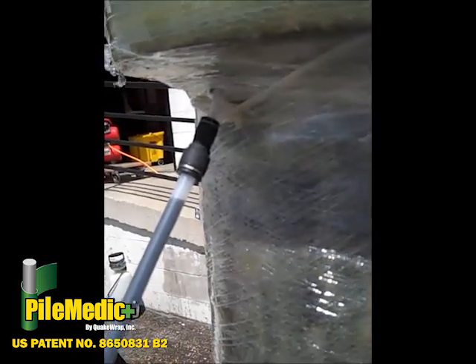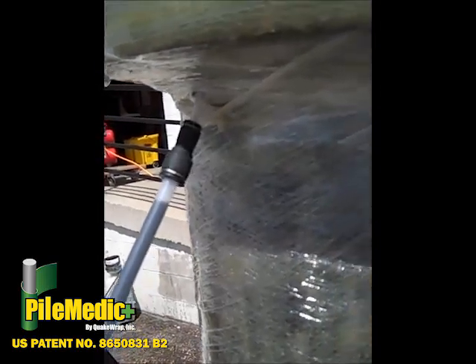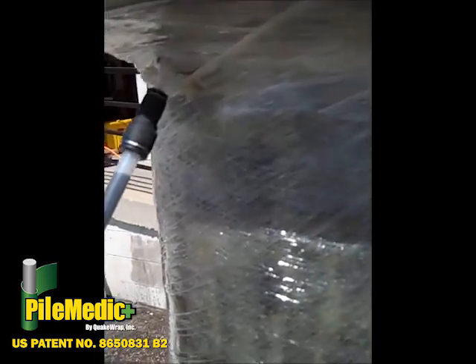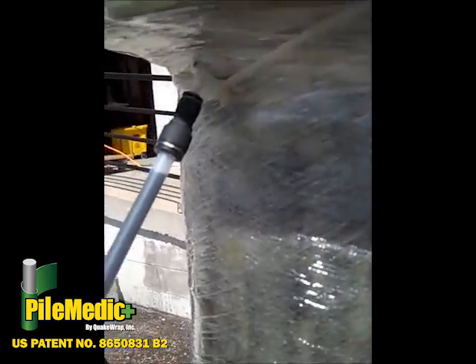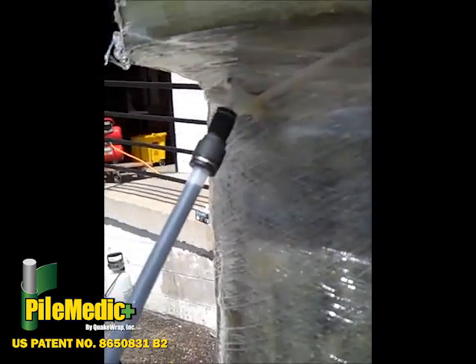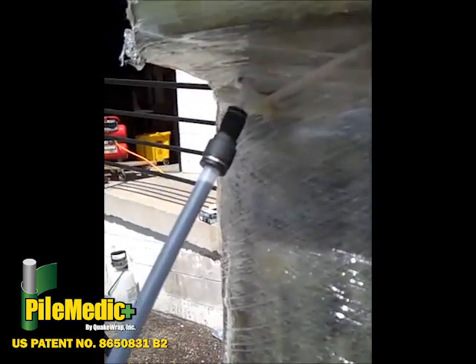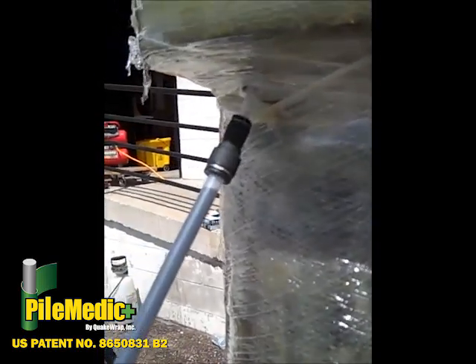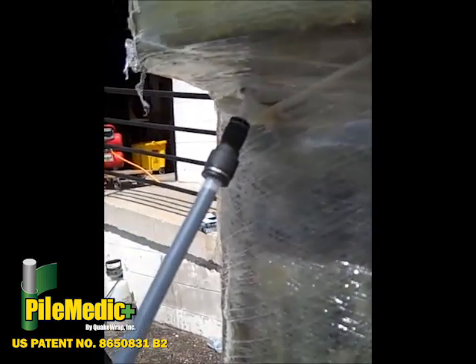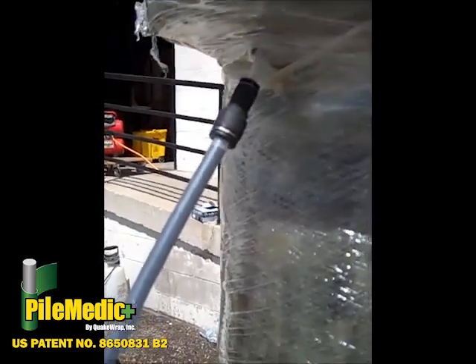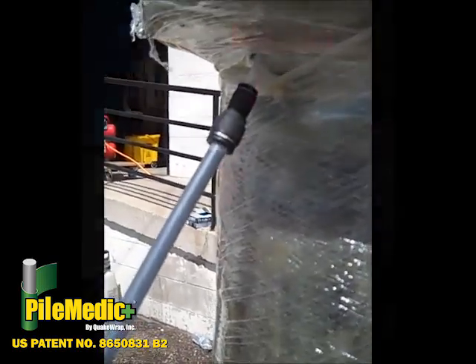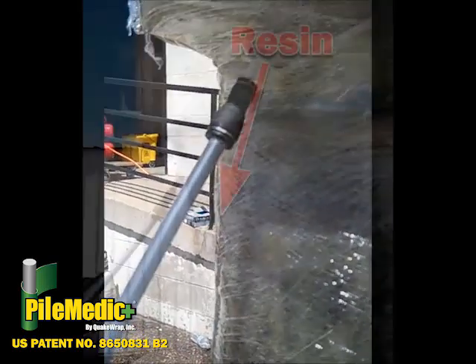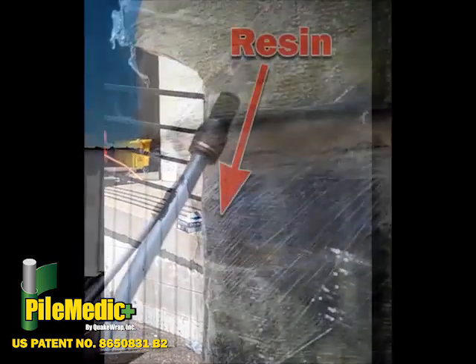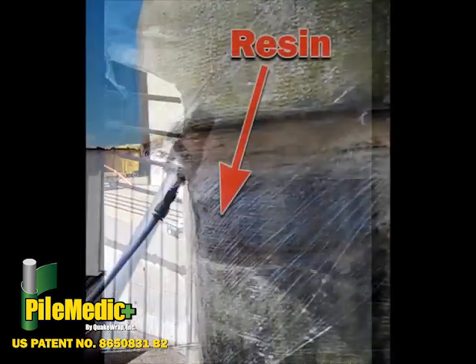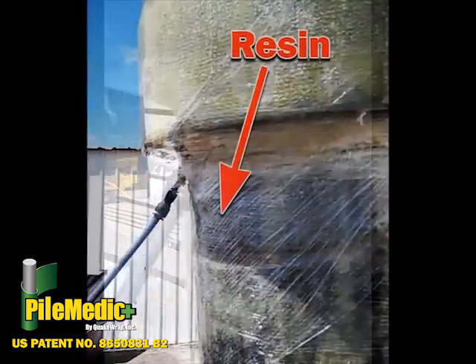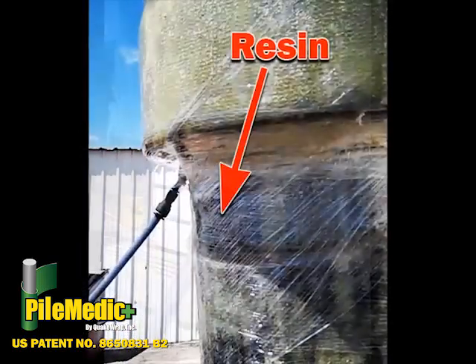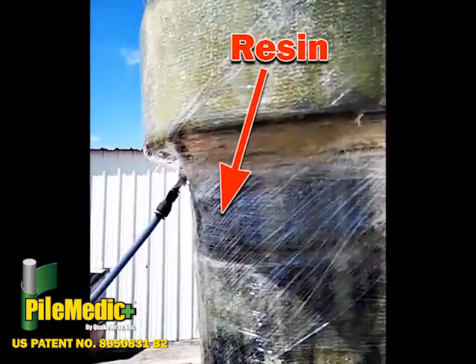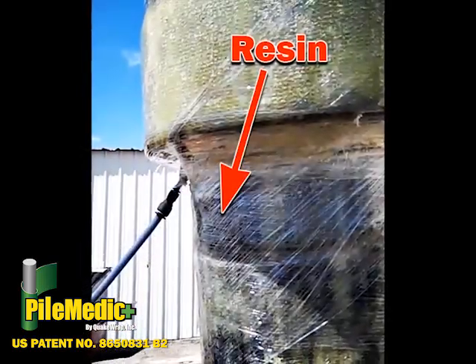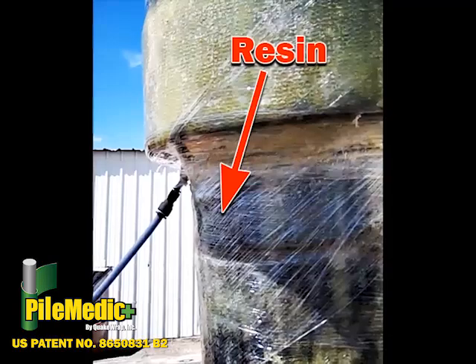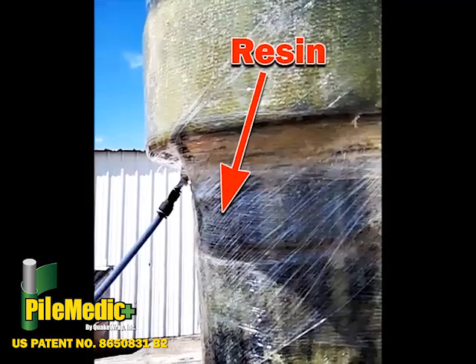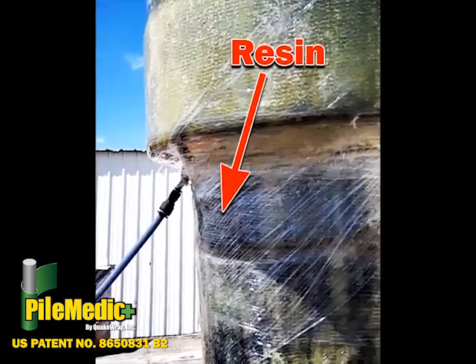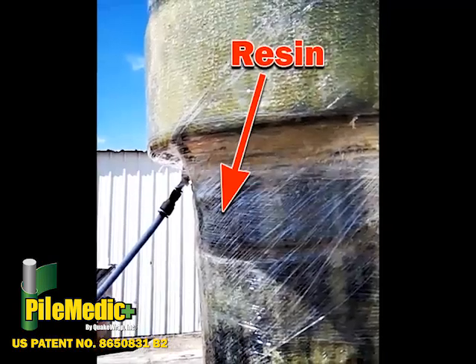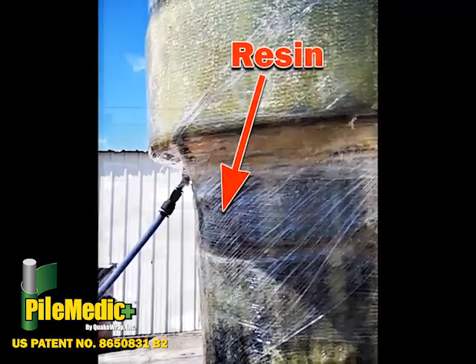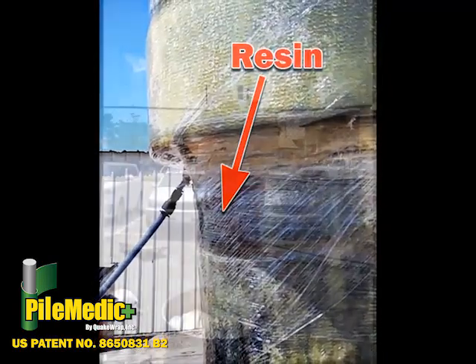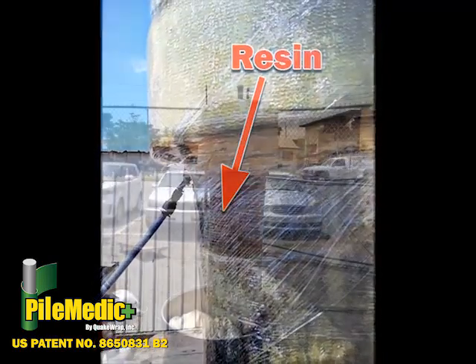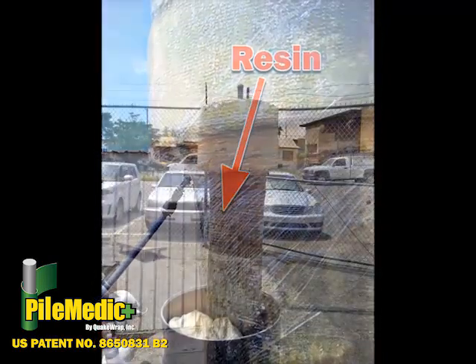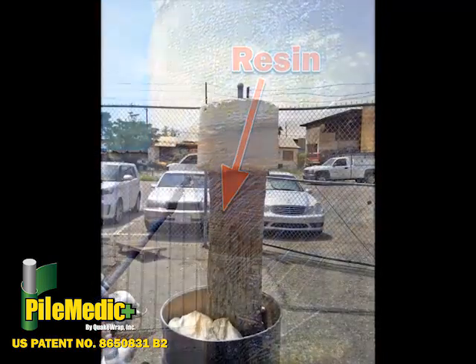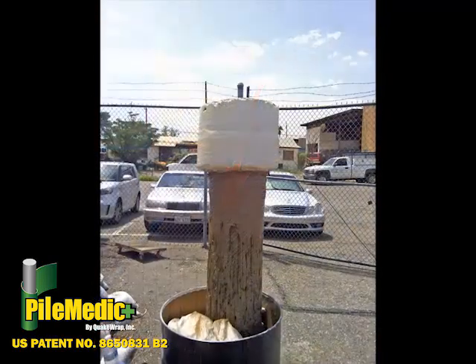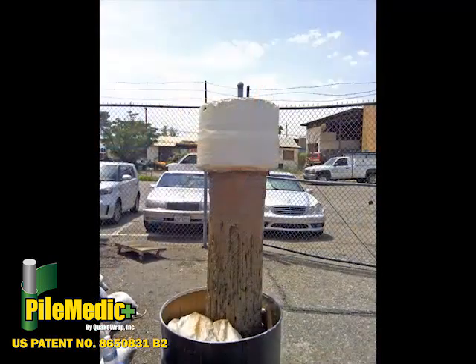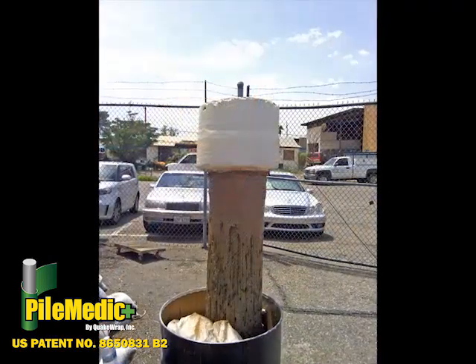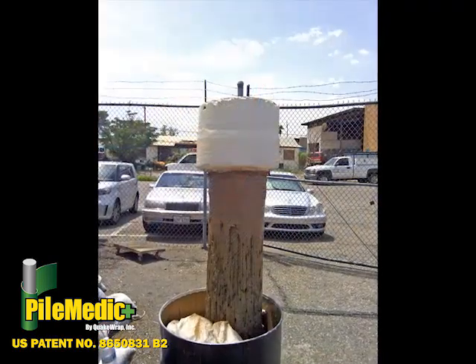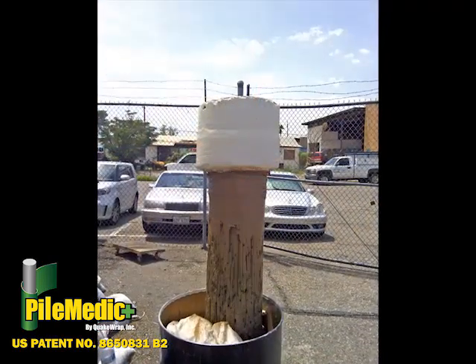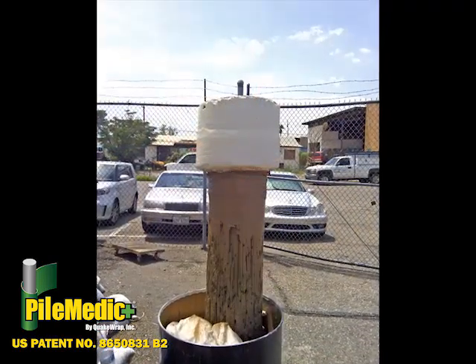The low-viscosity resin will flow through all voids and cracks, filling those areas. If desired, the finished repair can be painted.